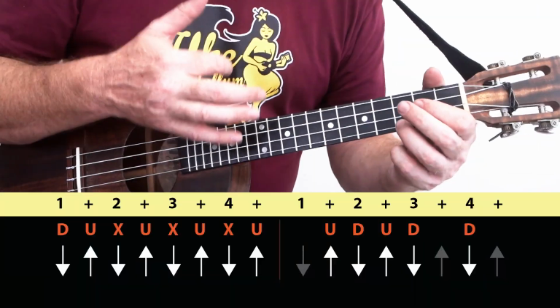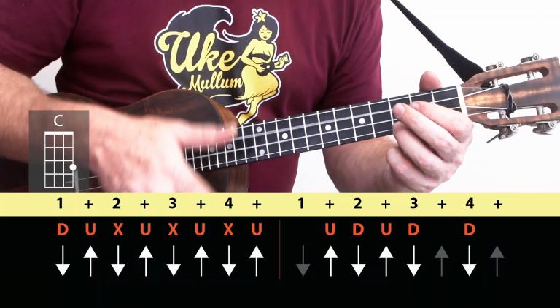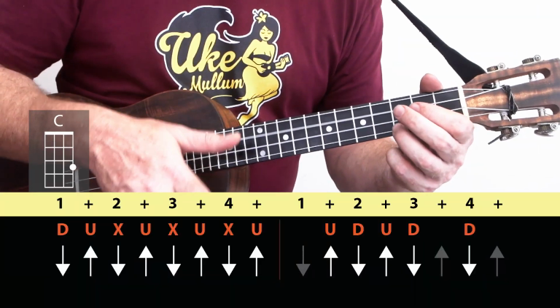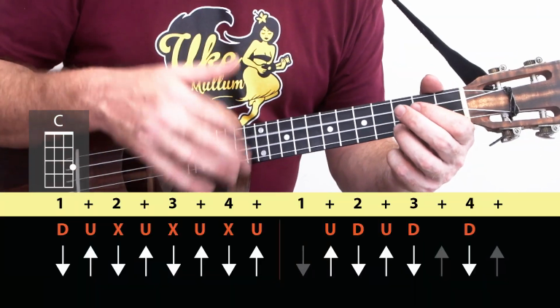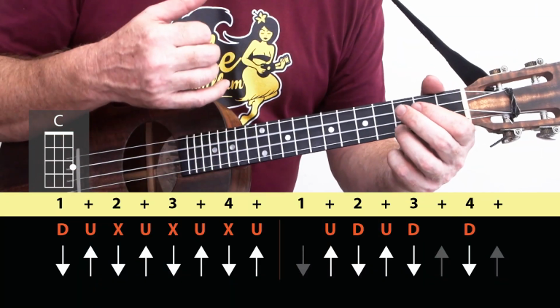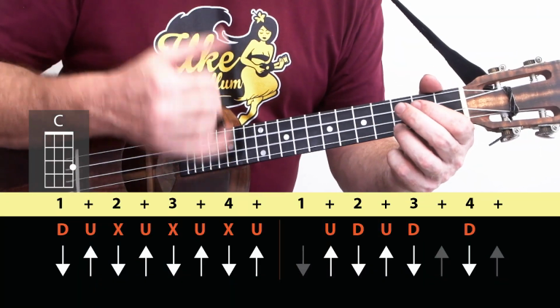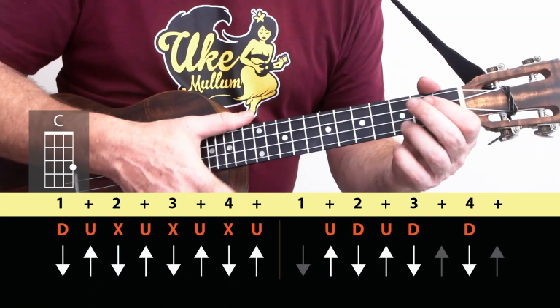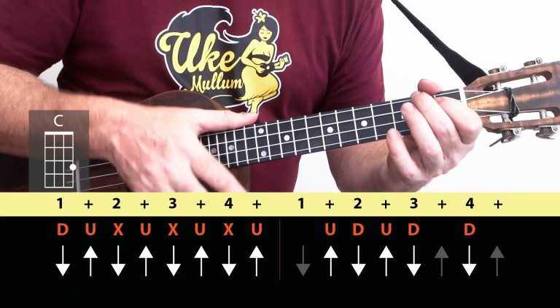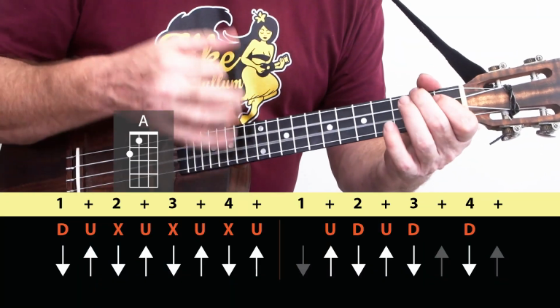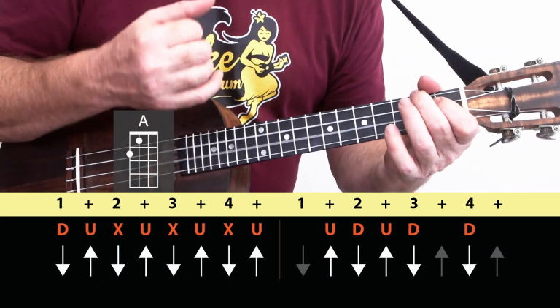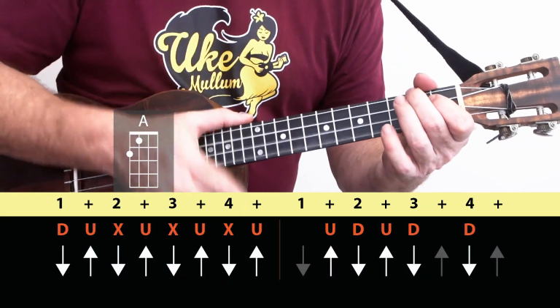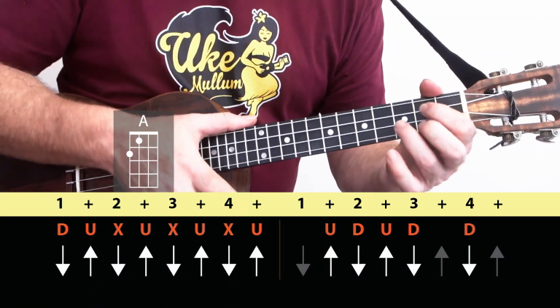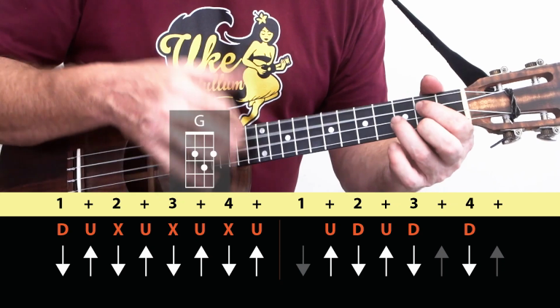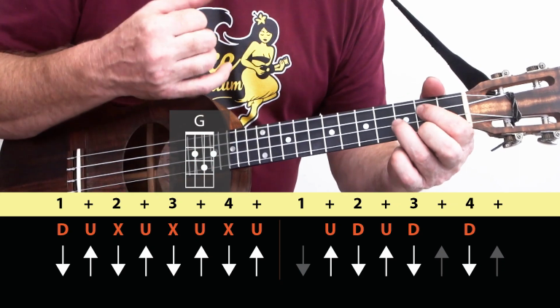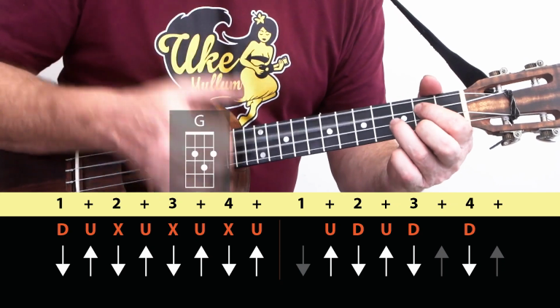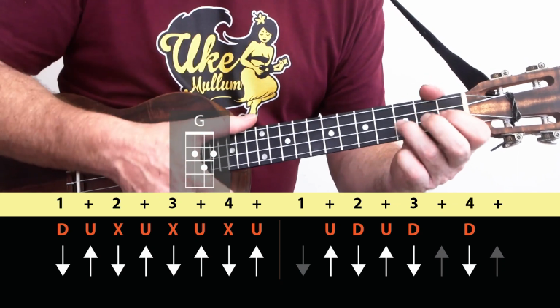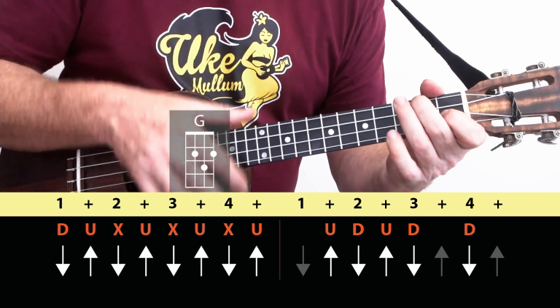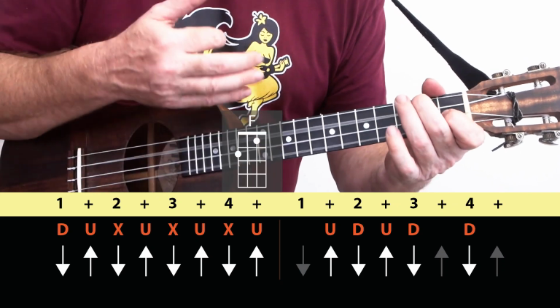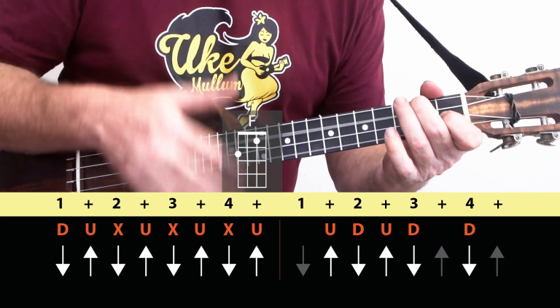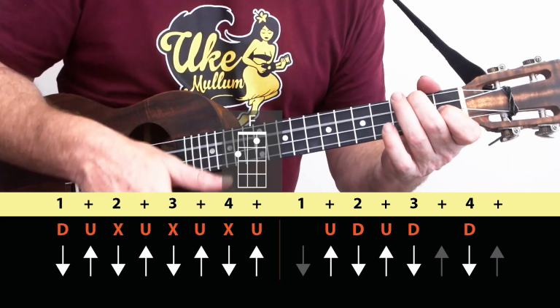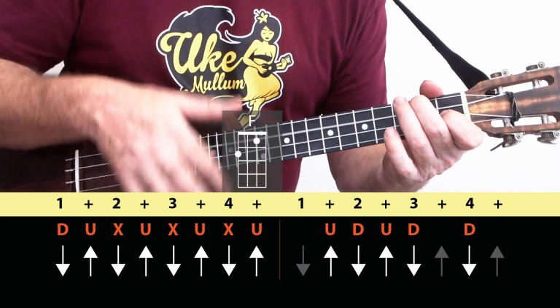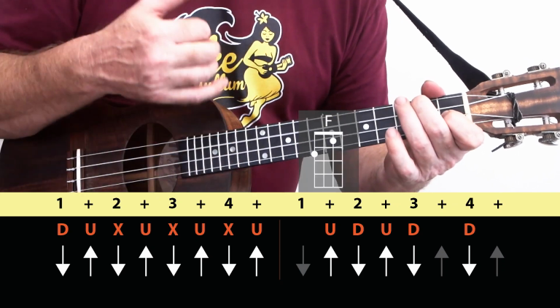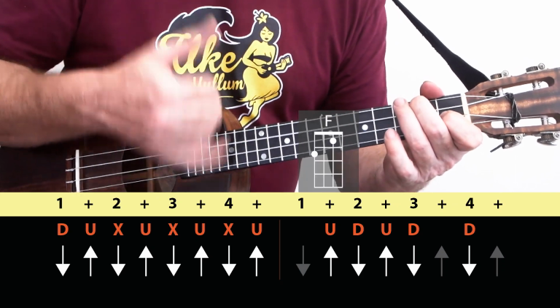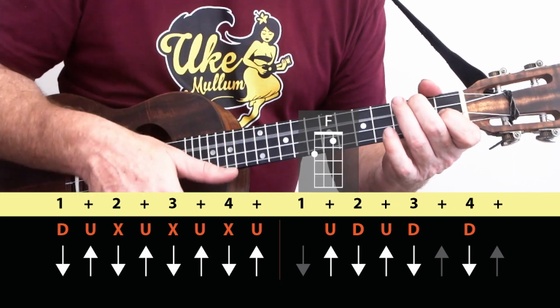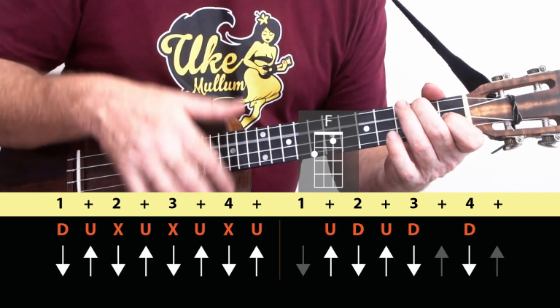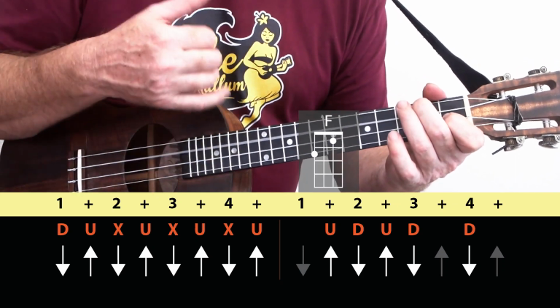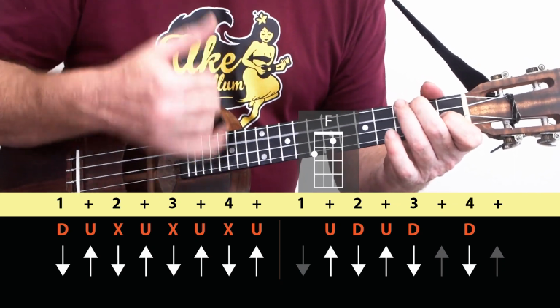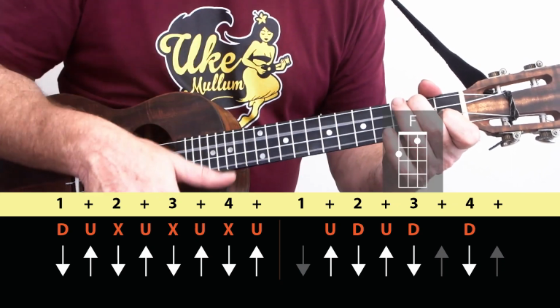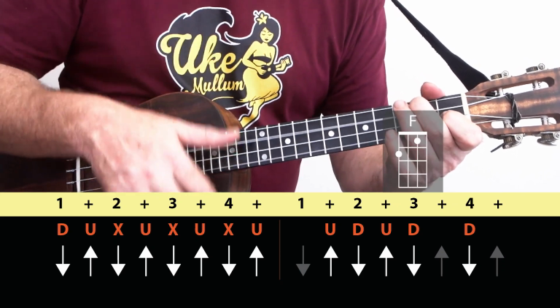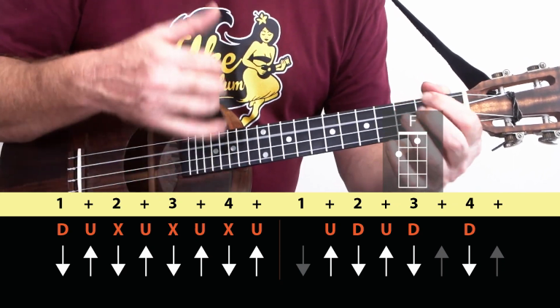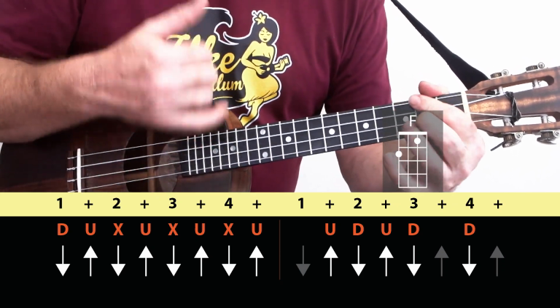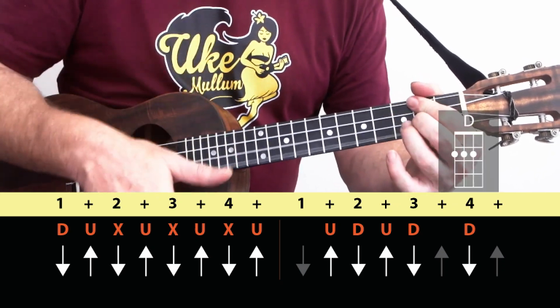Down up, chuck up, chuck up, chuck up — up down, up down, down.